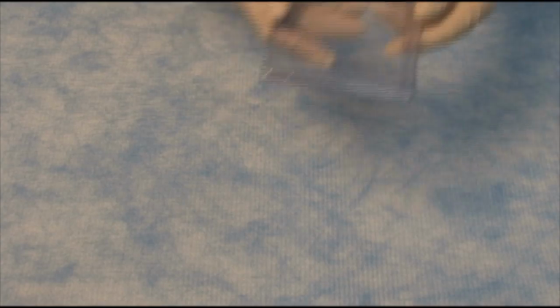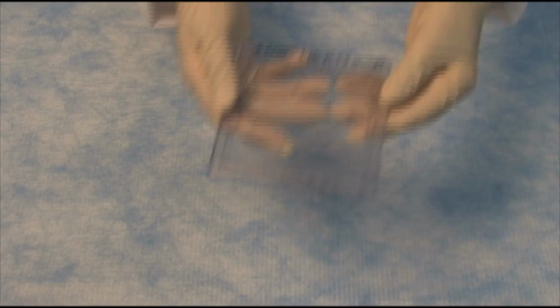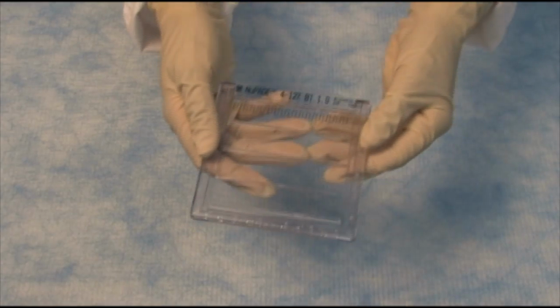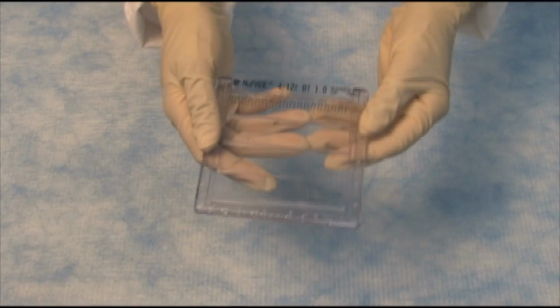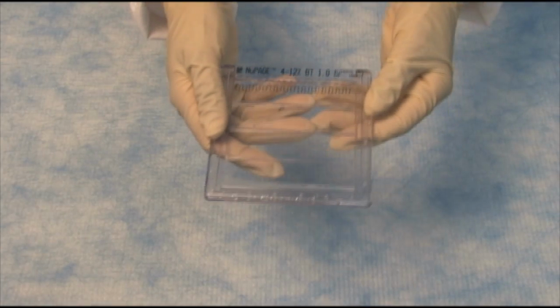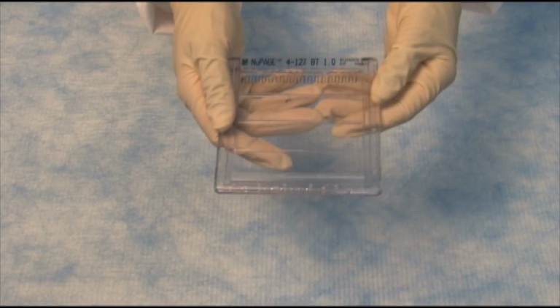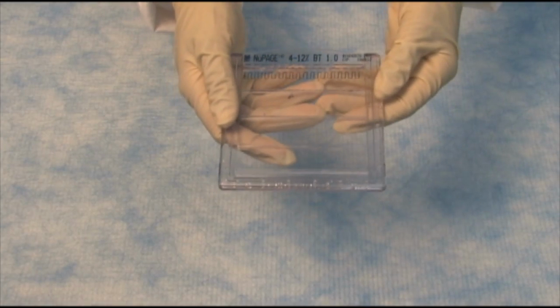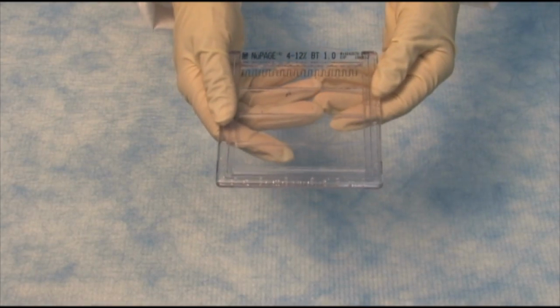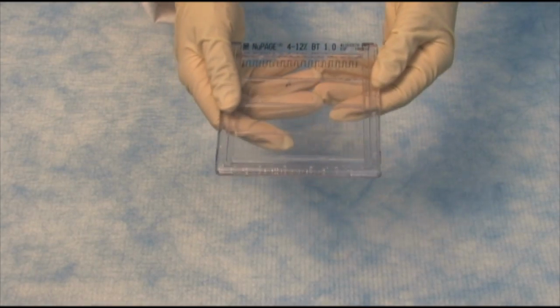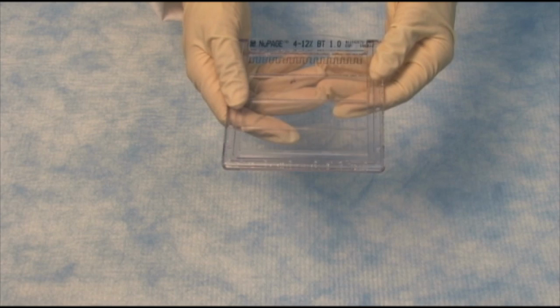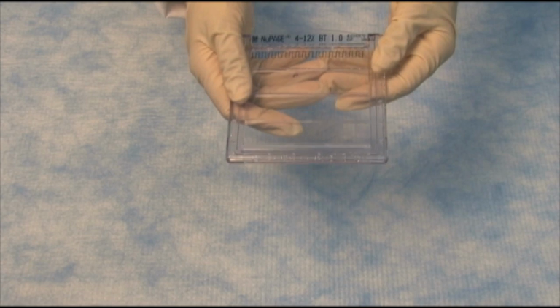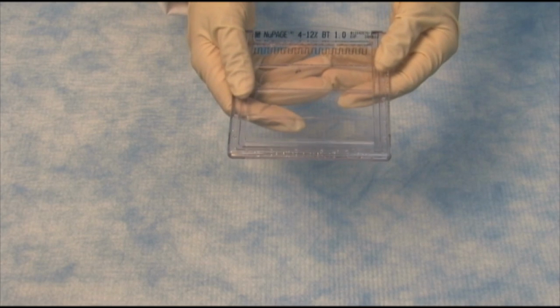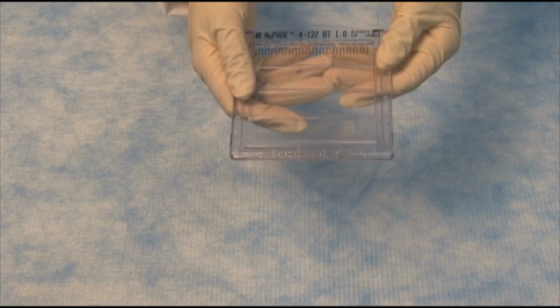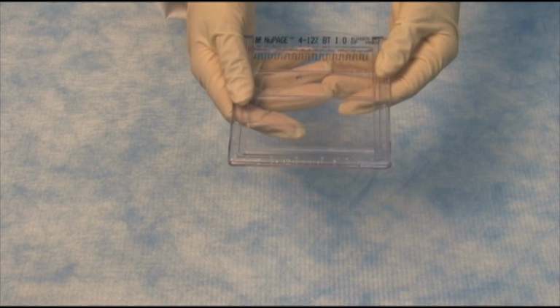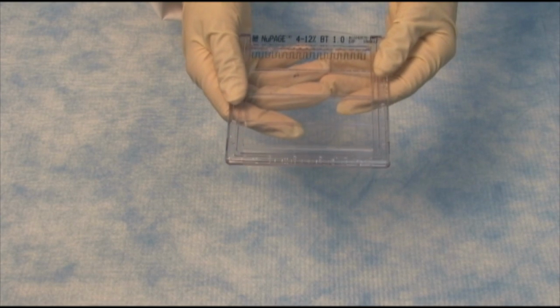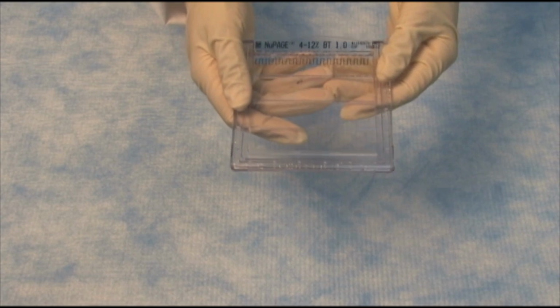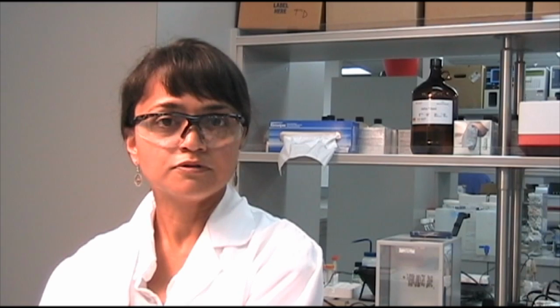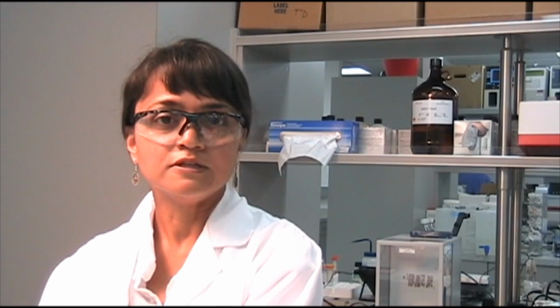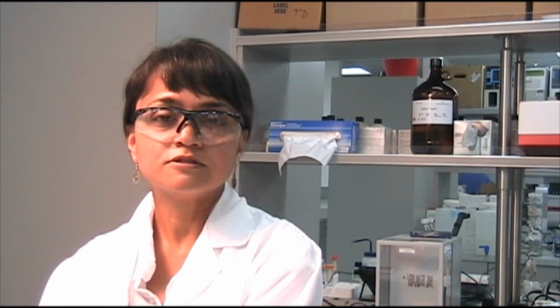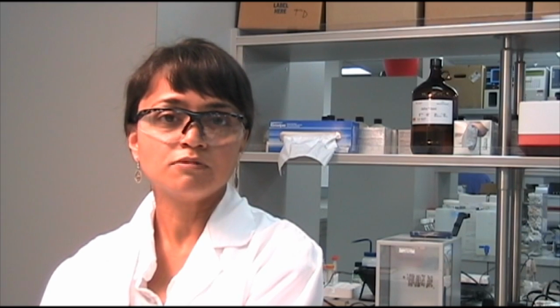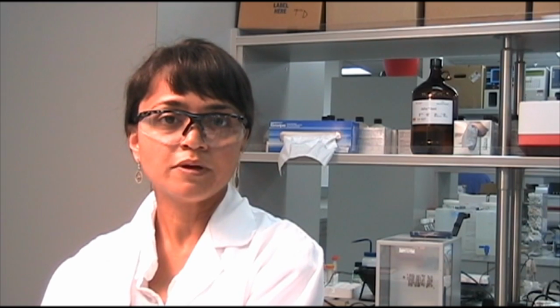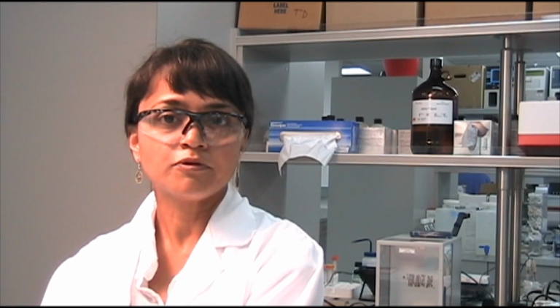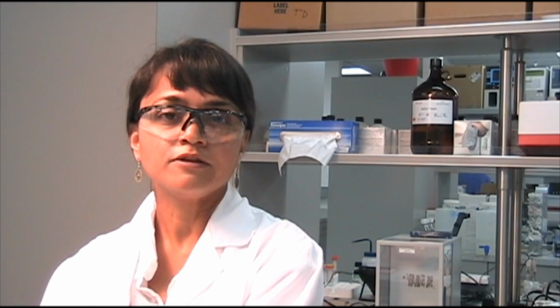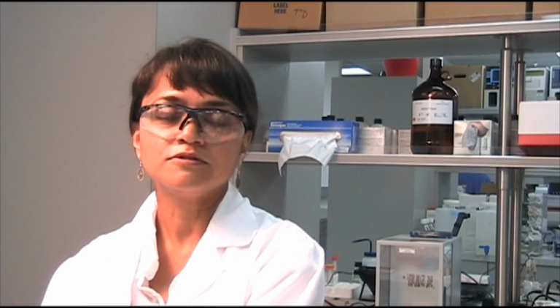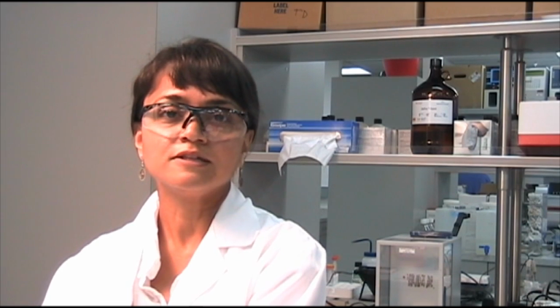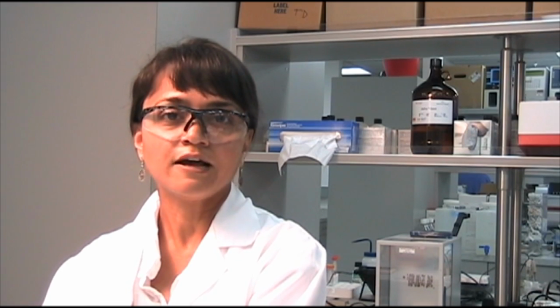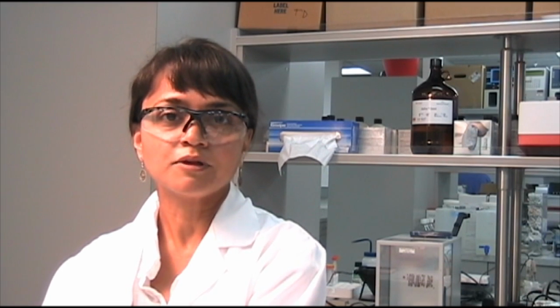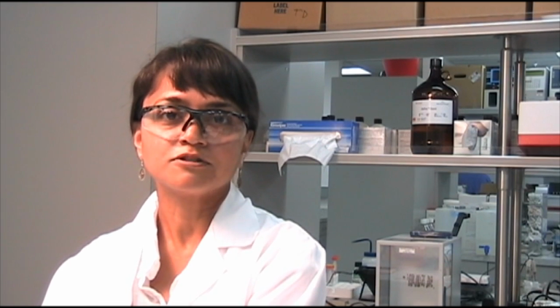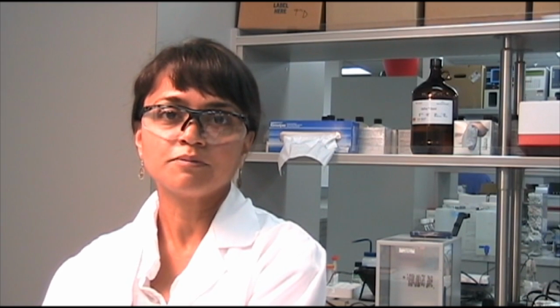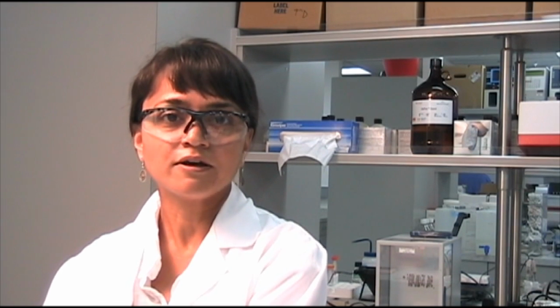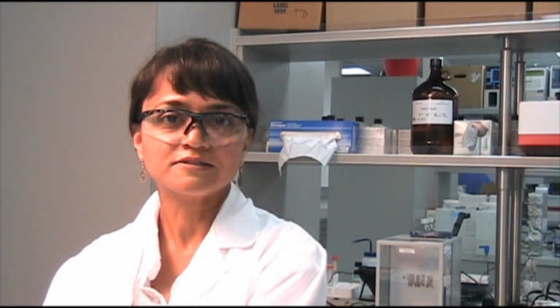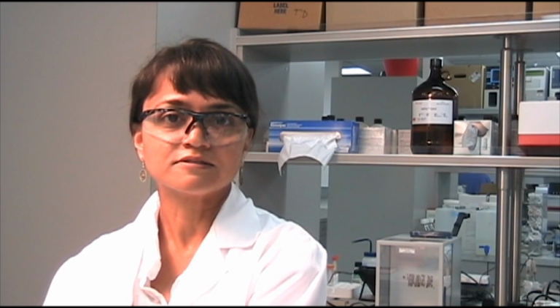Now that we've finished running the gel, we can transfer the proteins to a membrane using the iBlot dry blotting system.